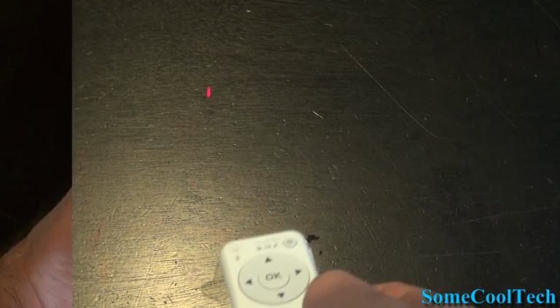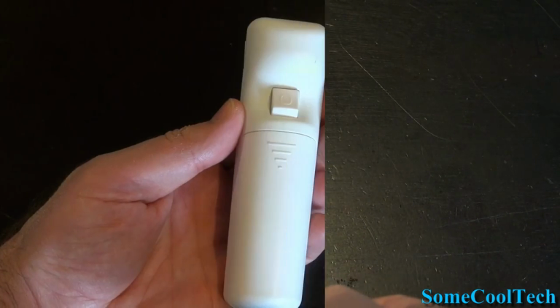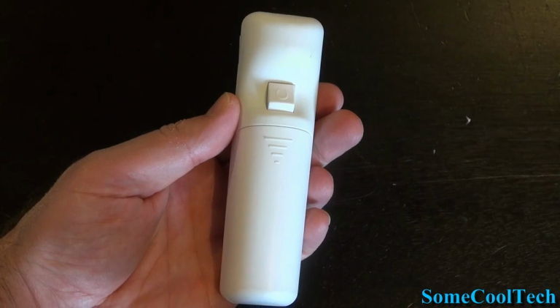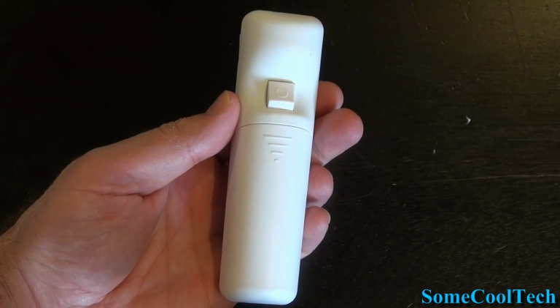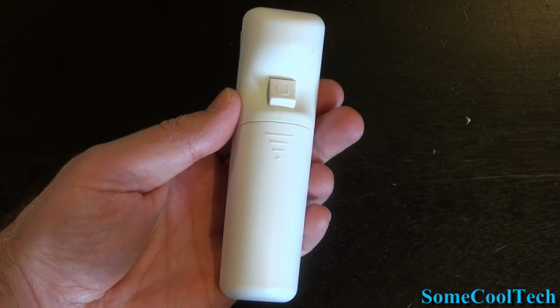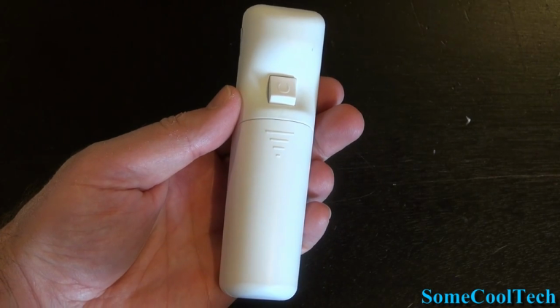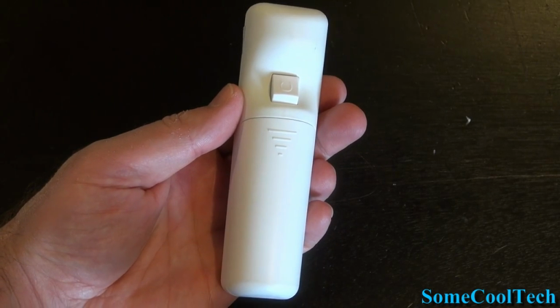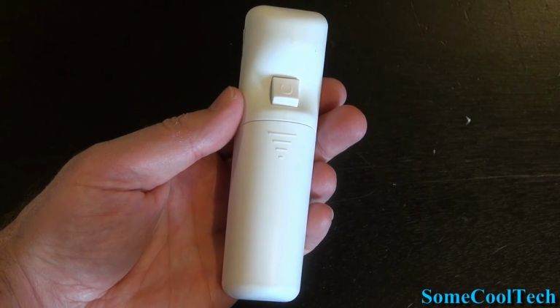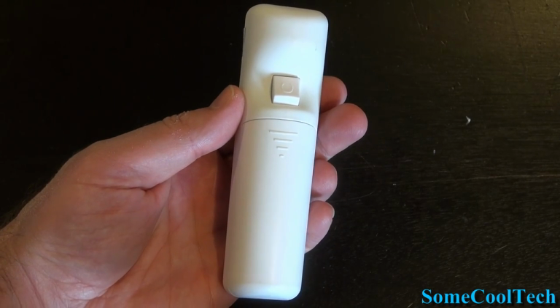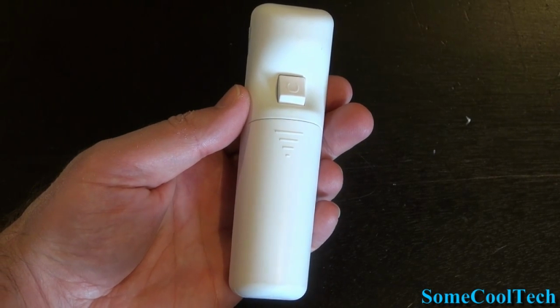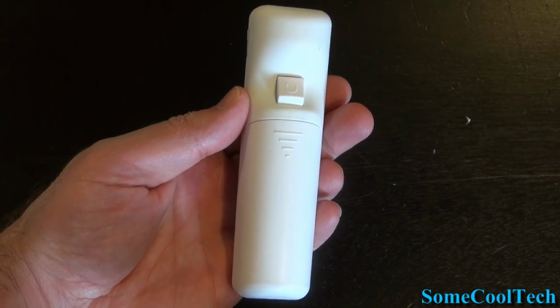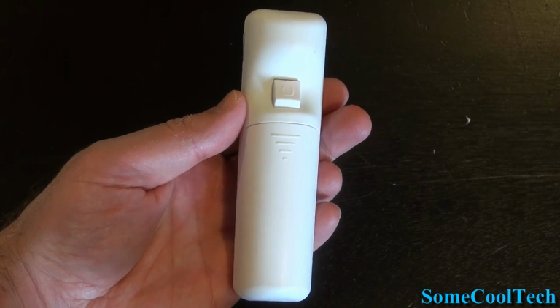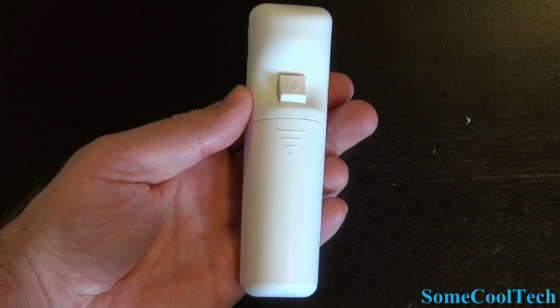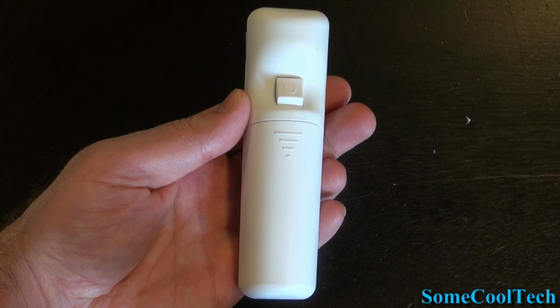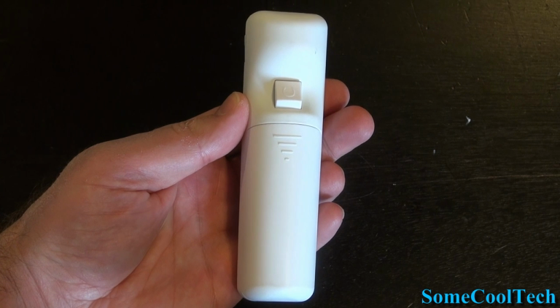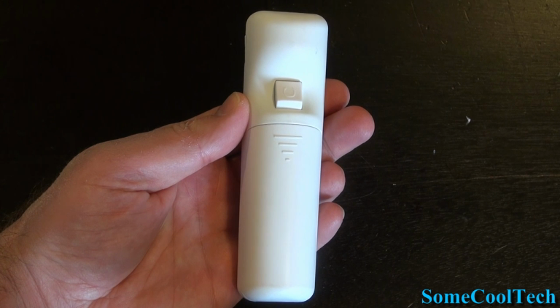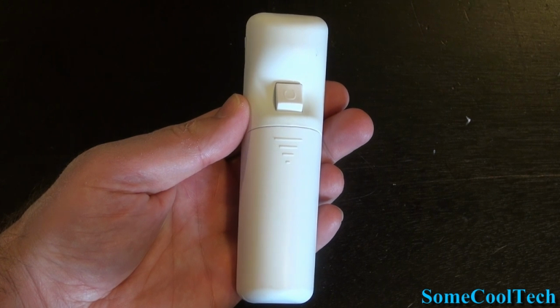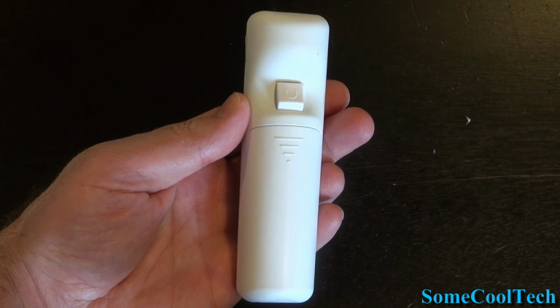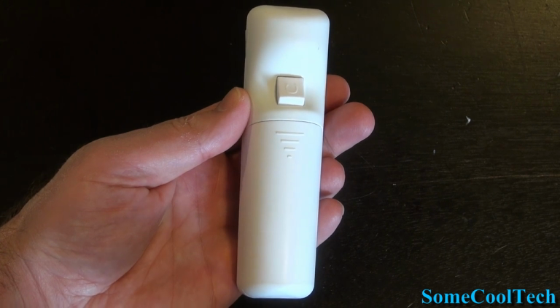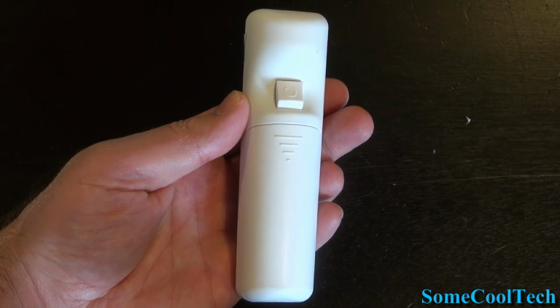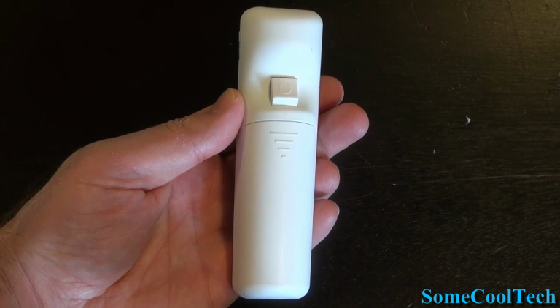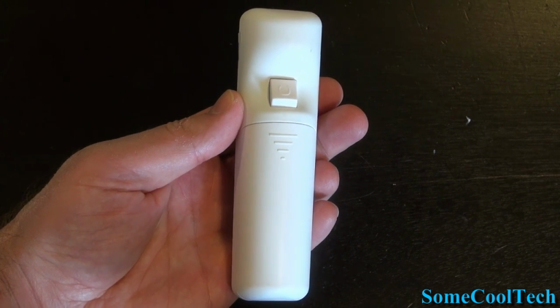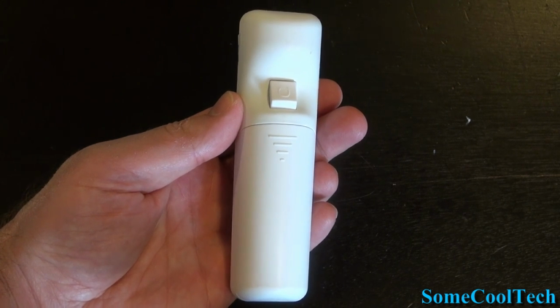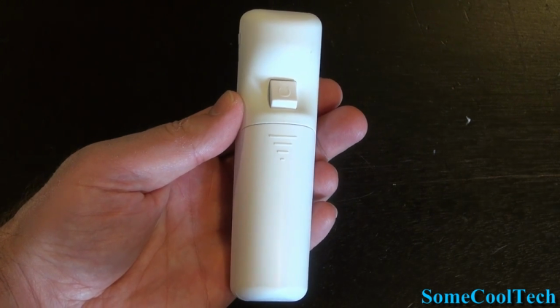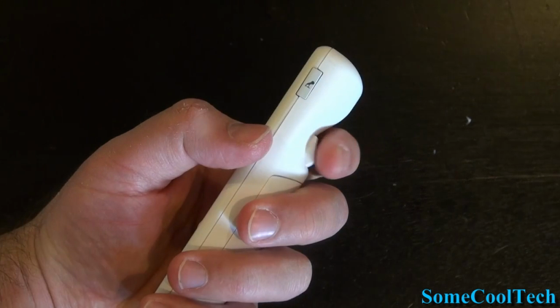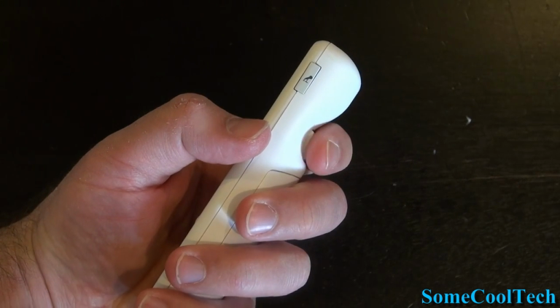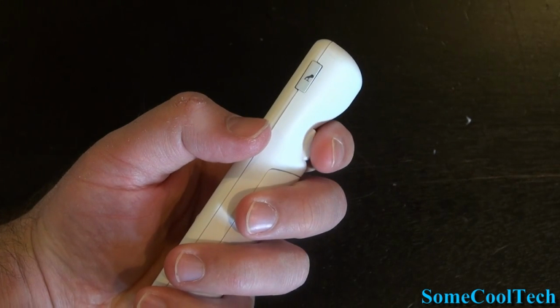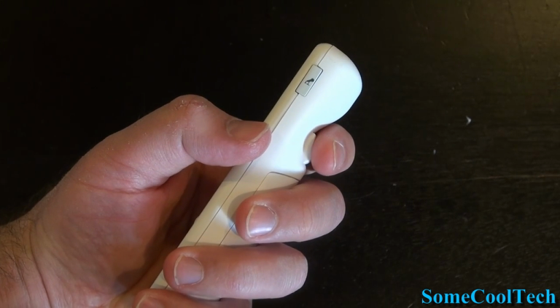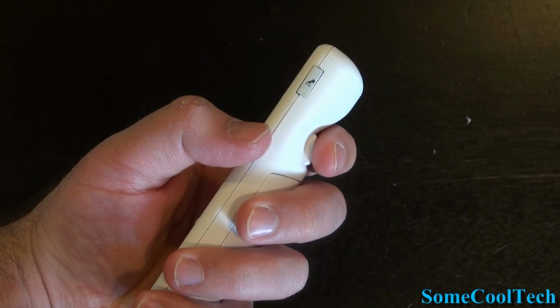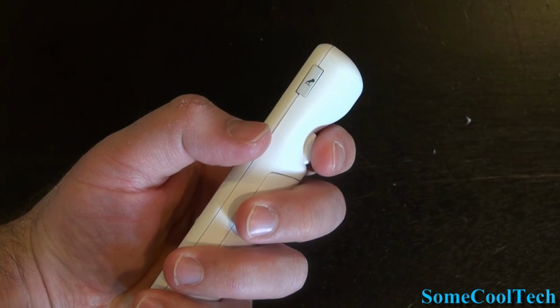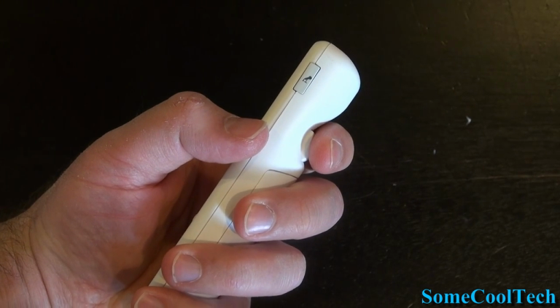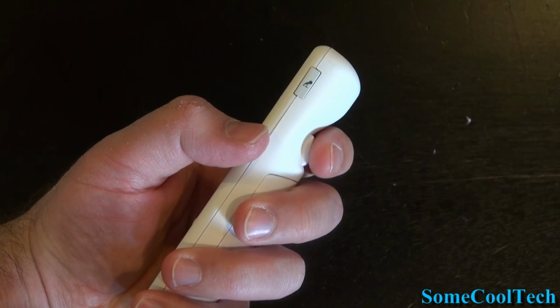The left mouse button is underneath the remote like a trigger, and it's actually the perfect place for it because your finger just naturally goes there, so it makes it really easy to use.